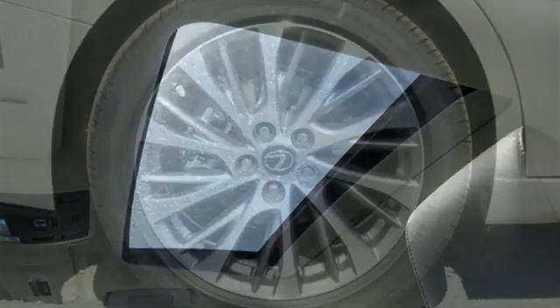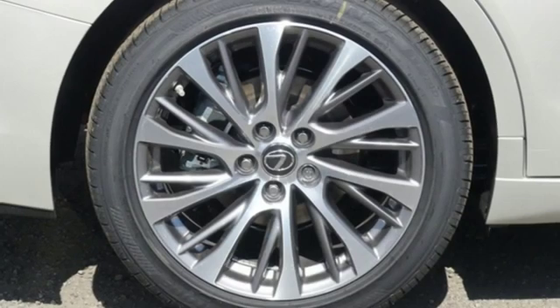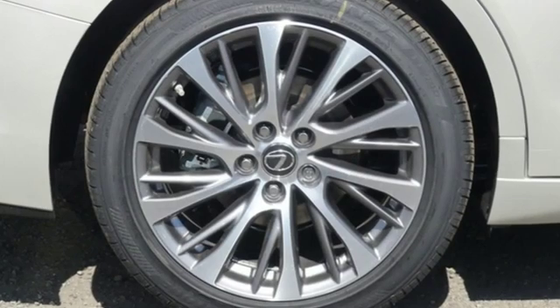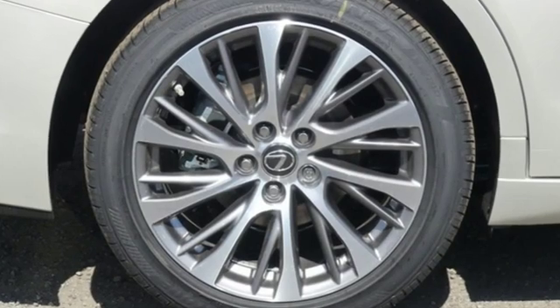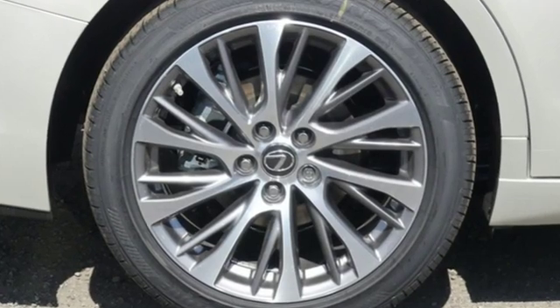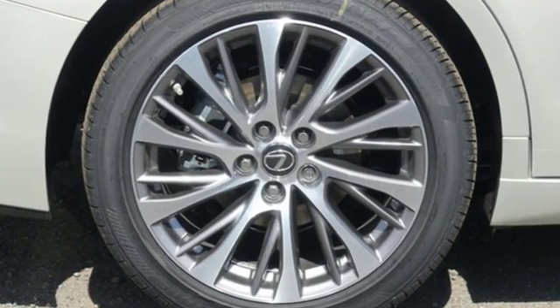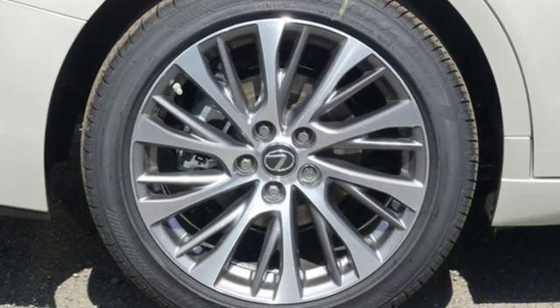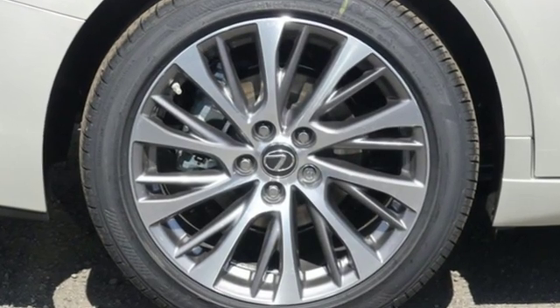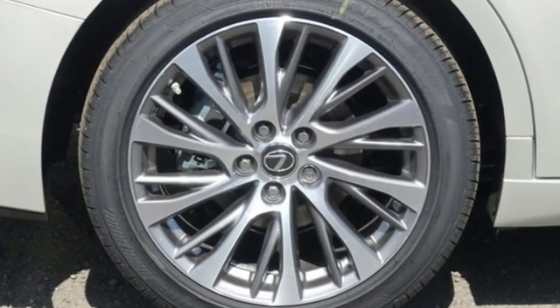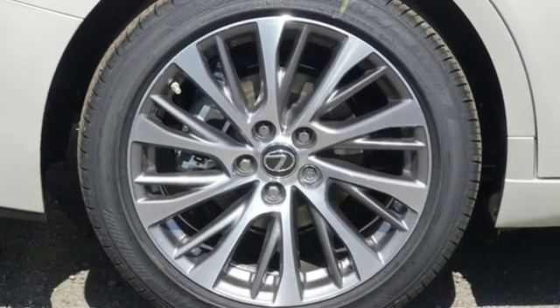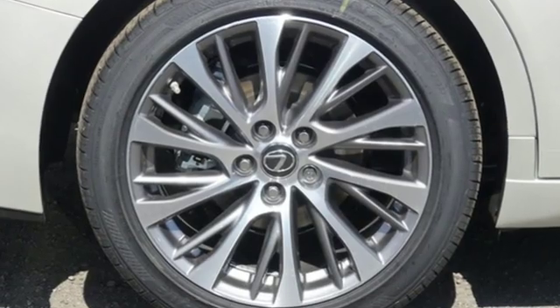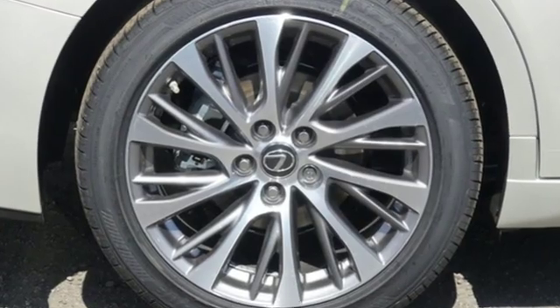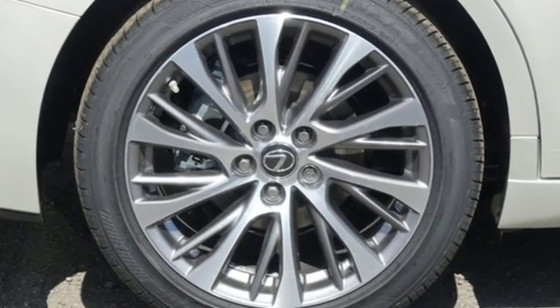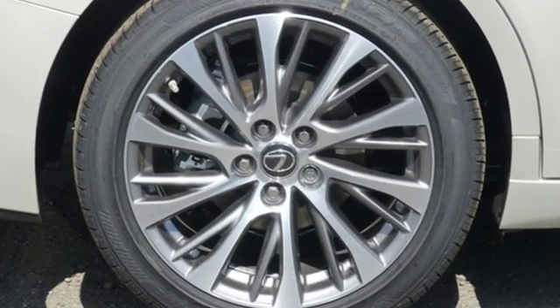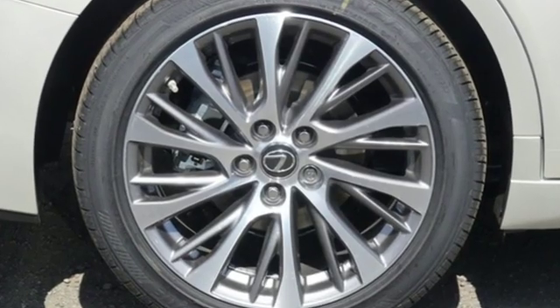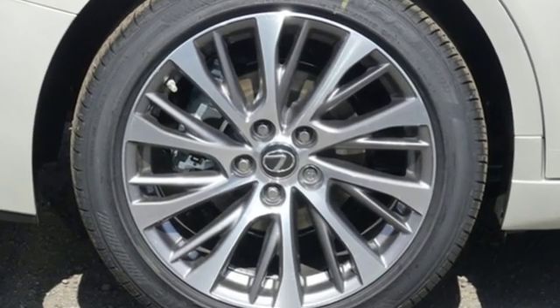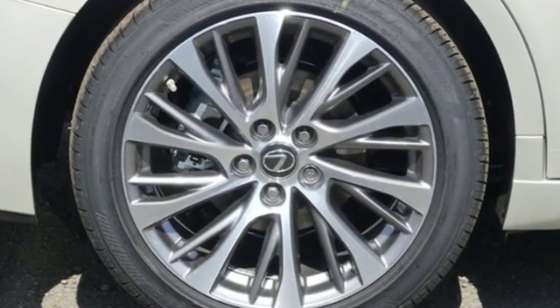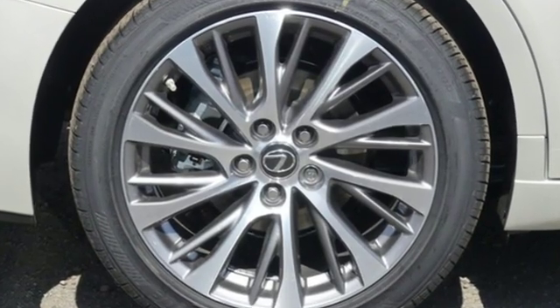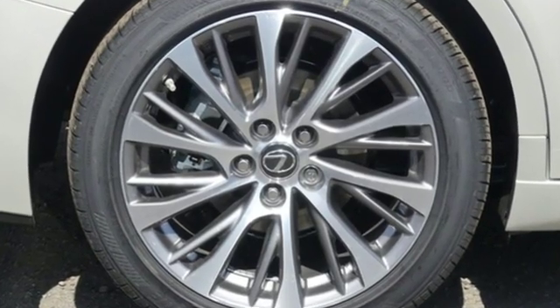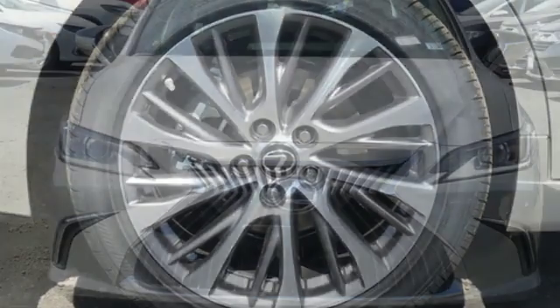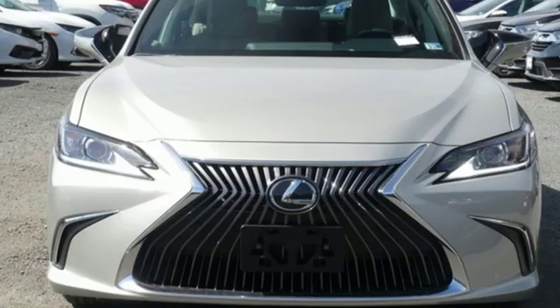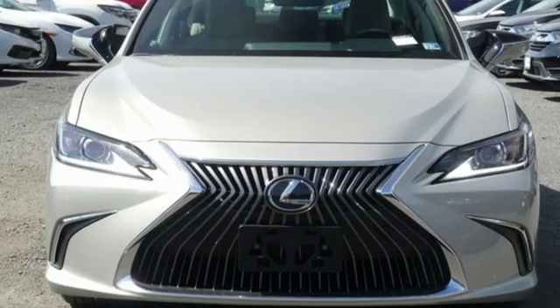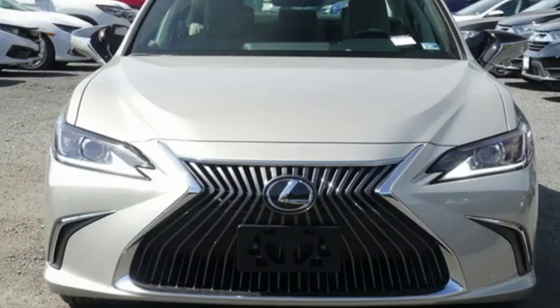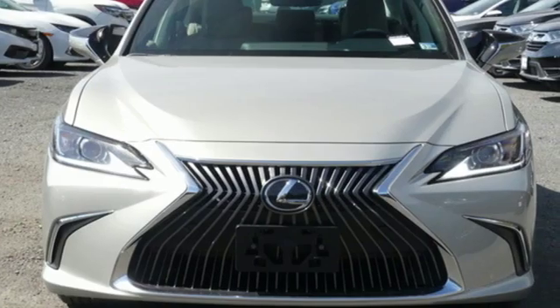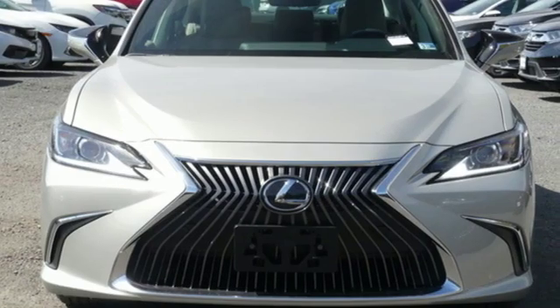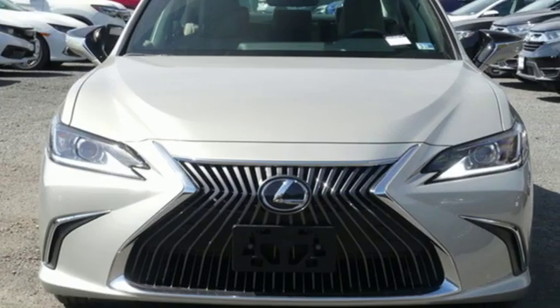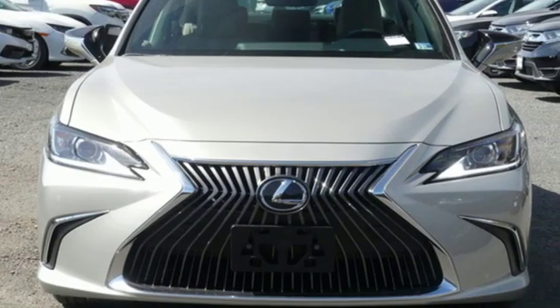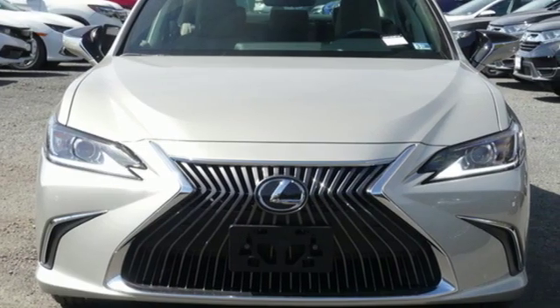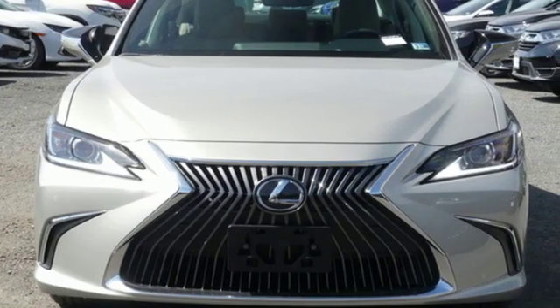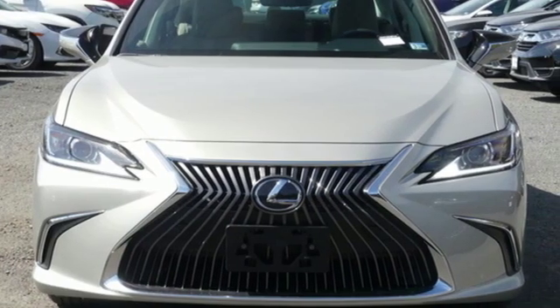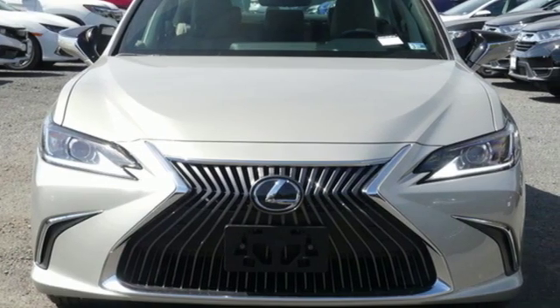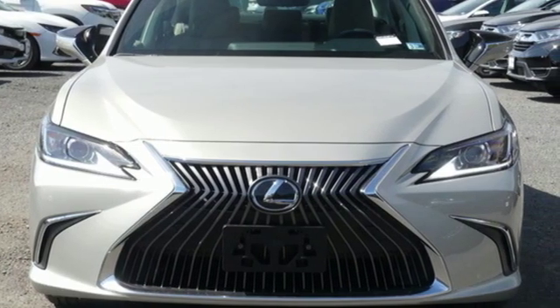Lexus inspired design, relentless innovation, incredible performance. You need to drive it to believe it.